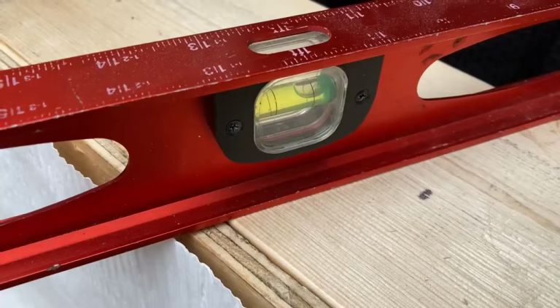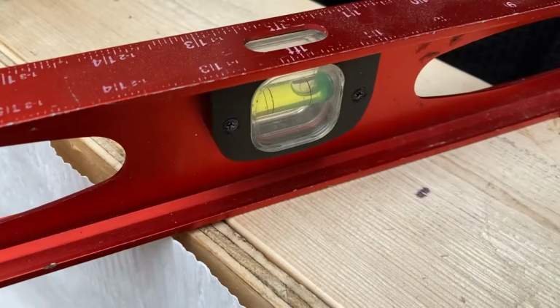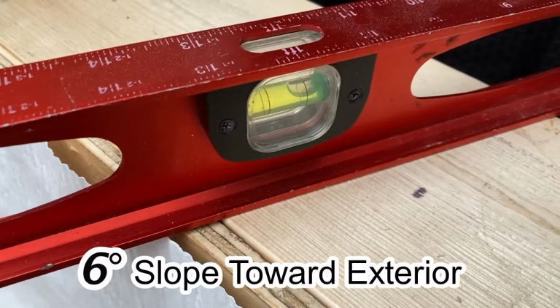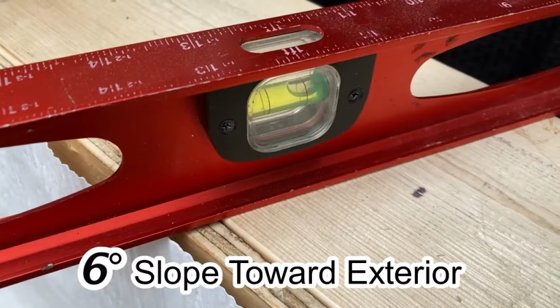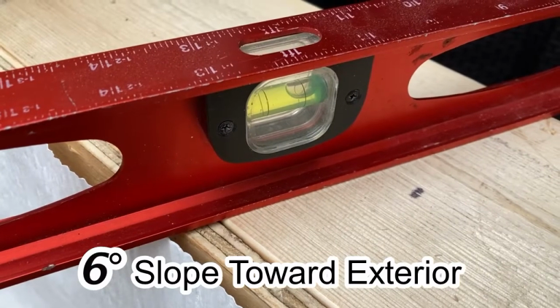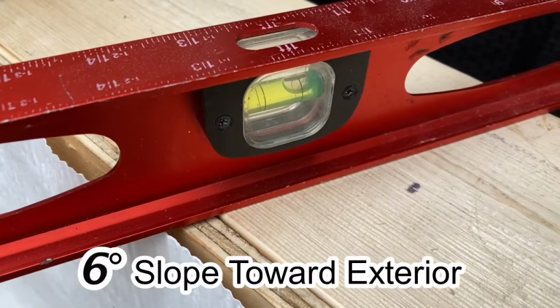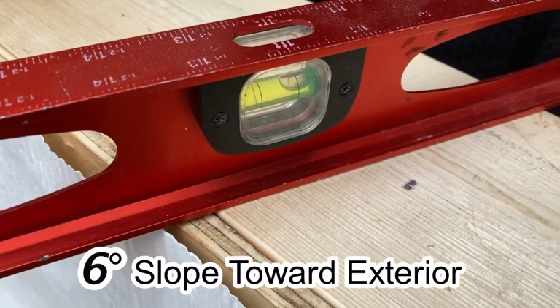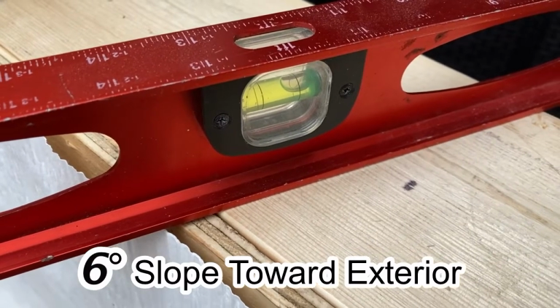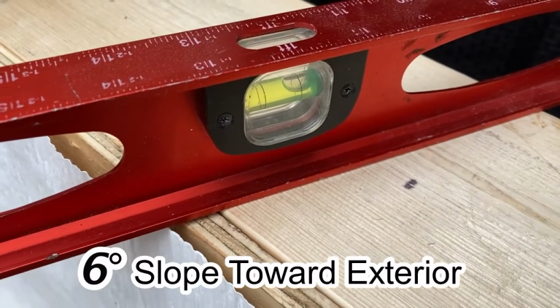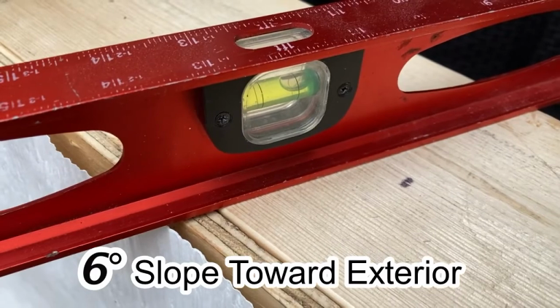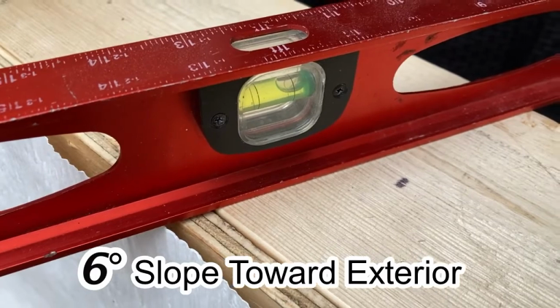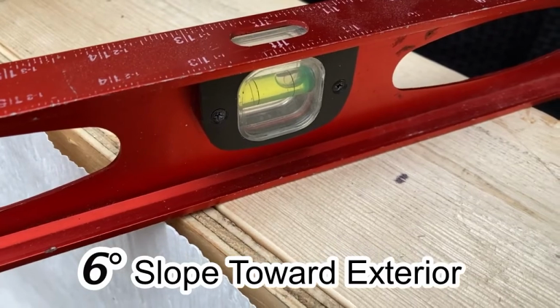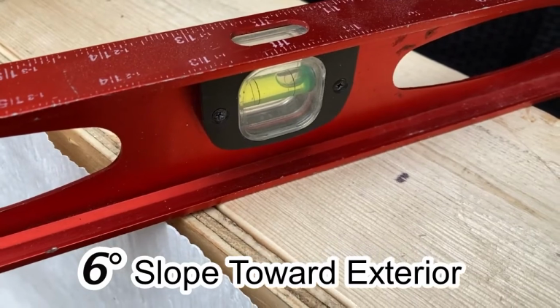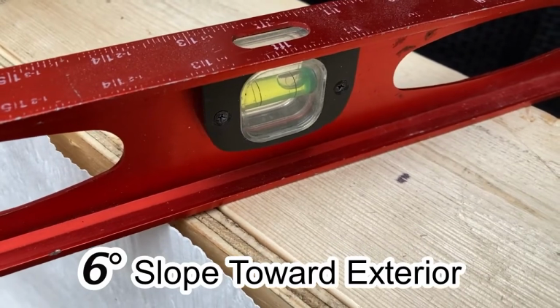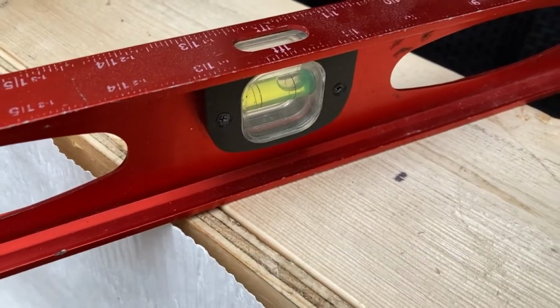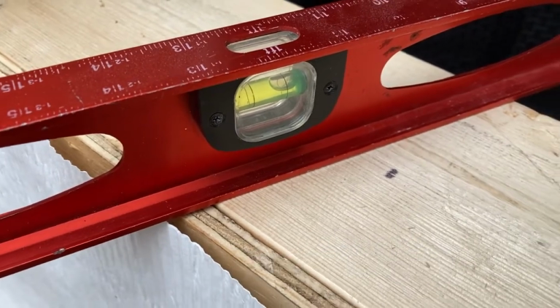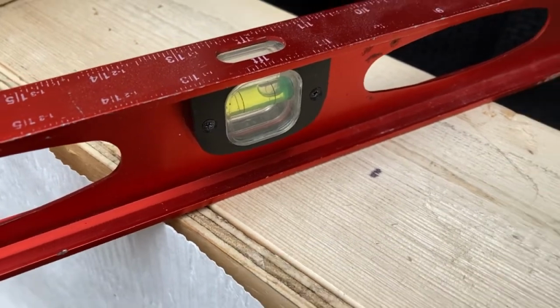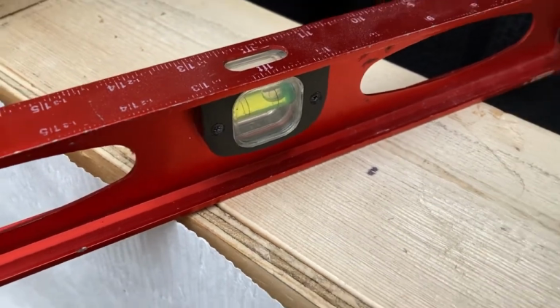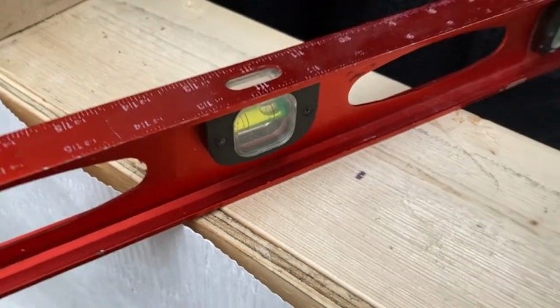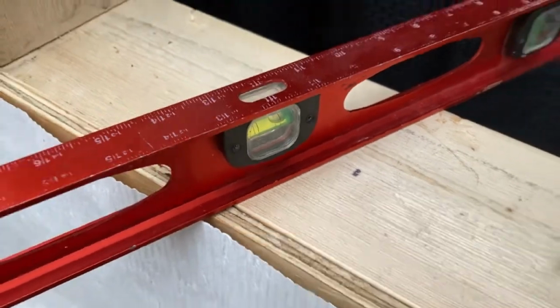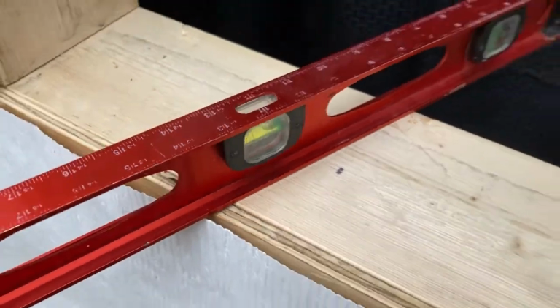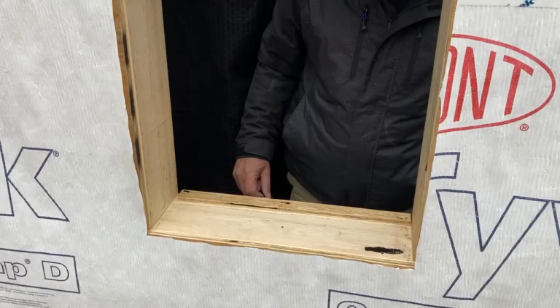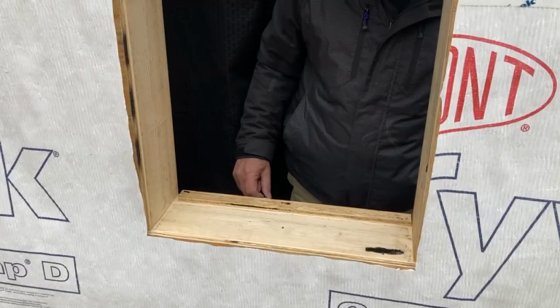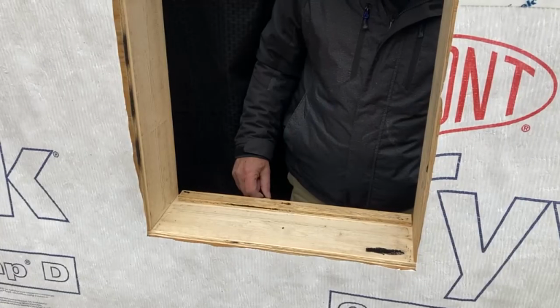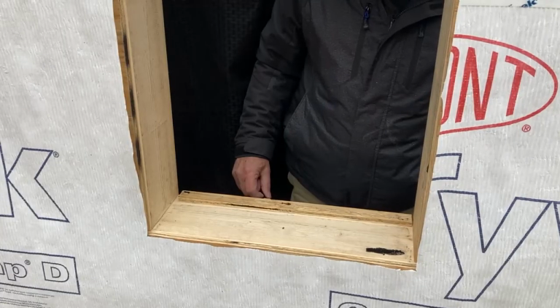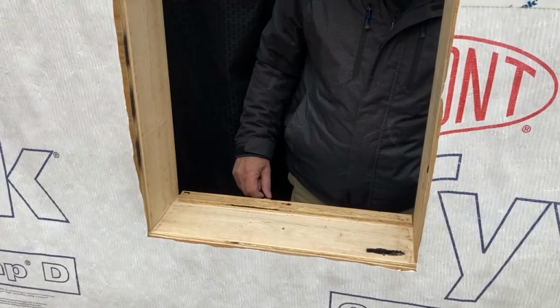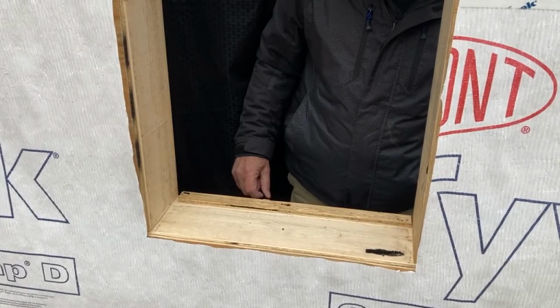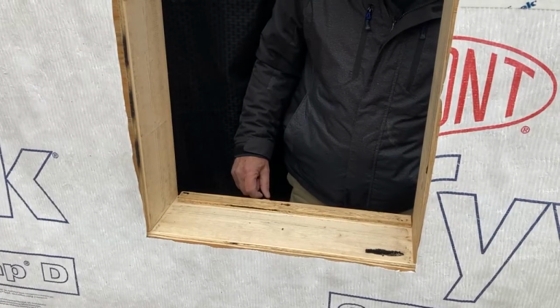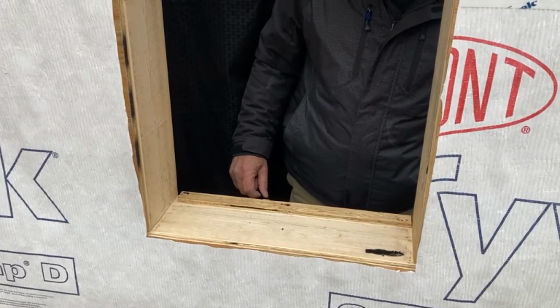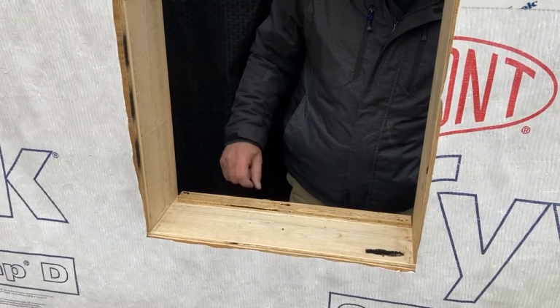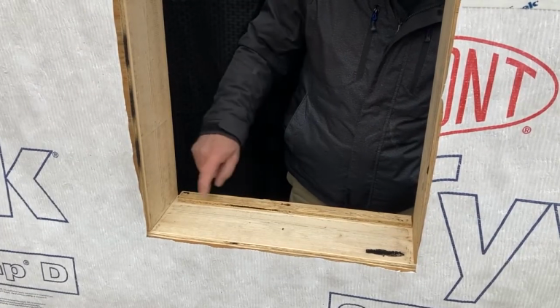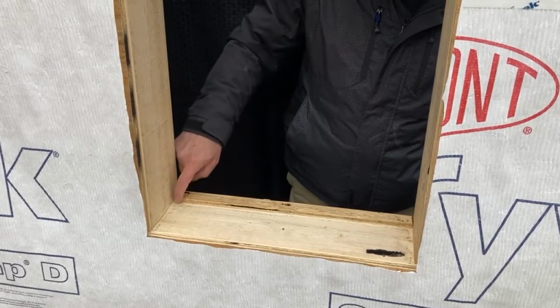Tilting the sill six degrees to the exterior or adding a back dam may be strategies that you want to incorporate.